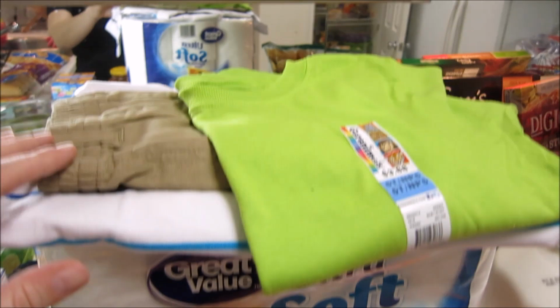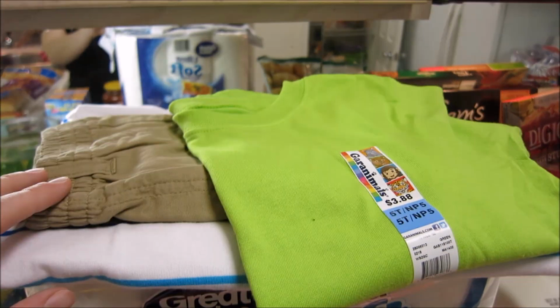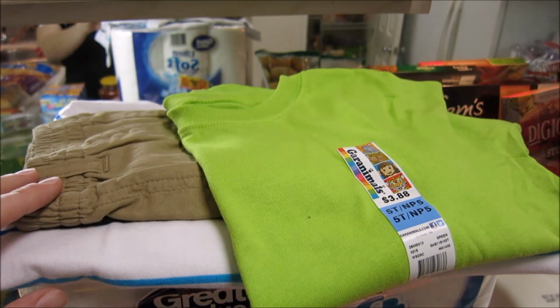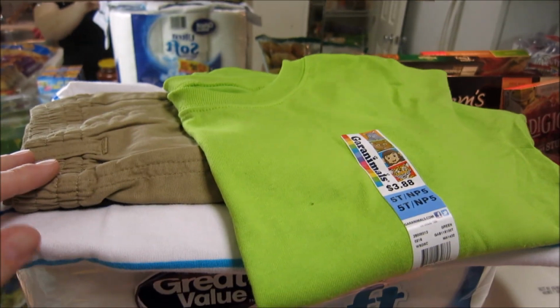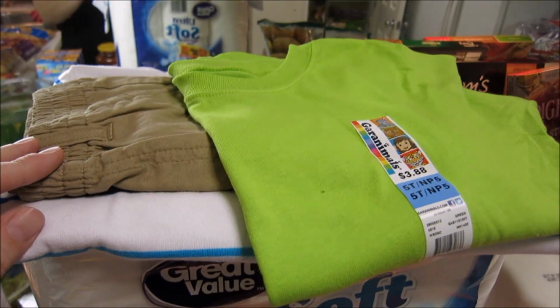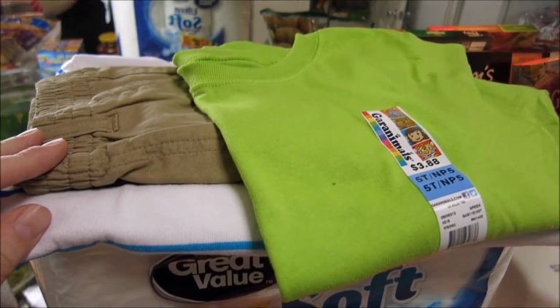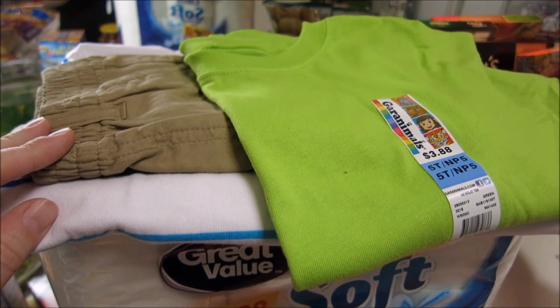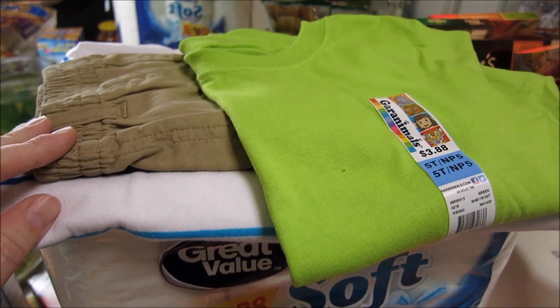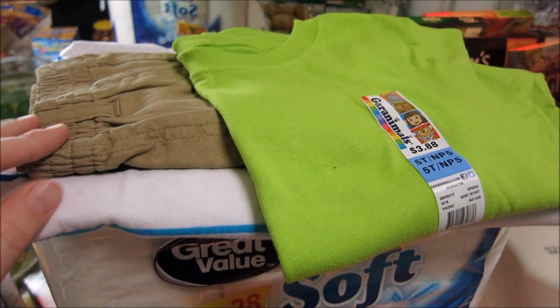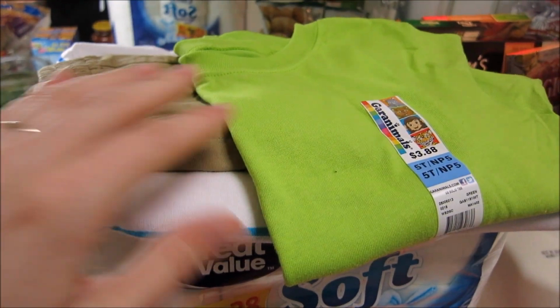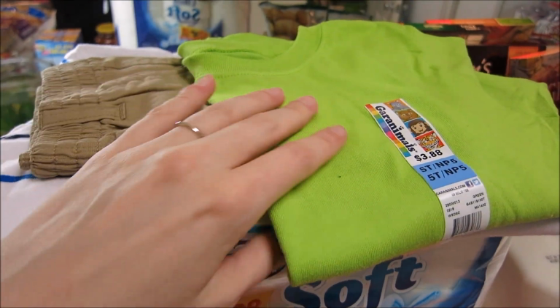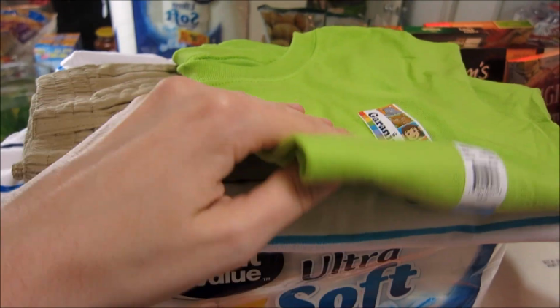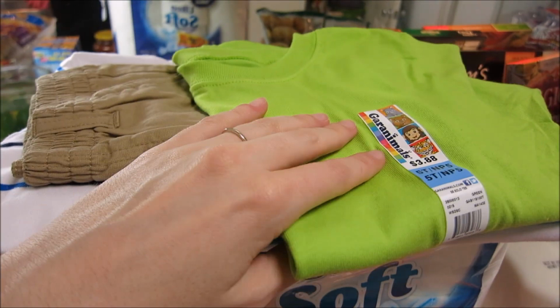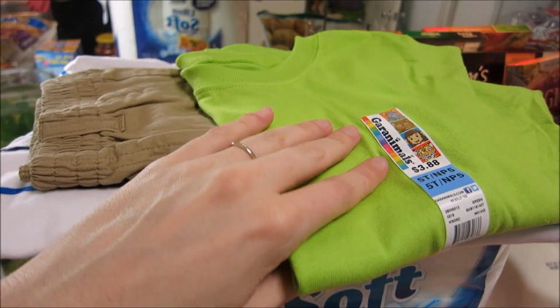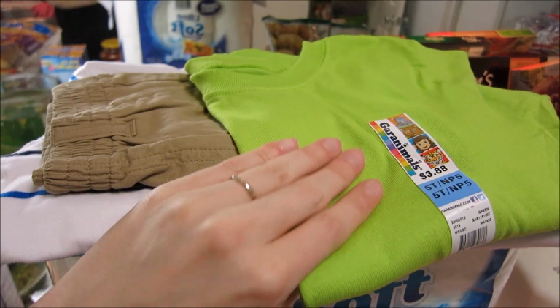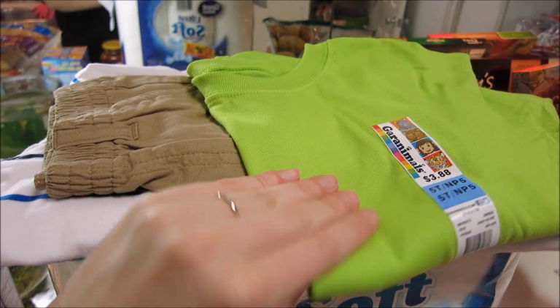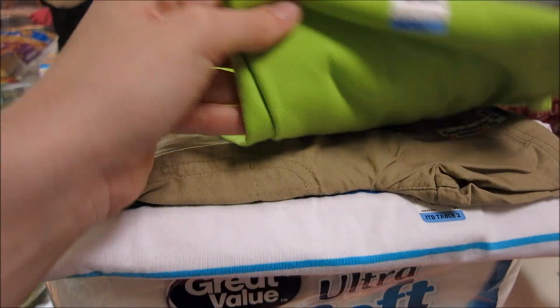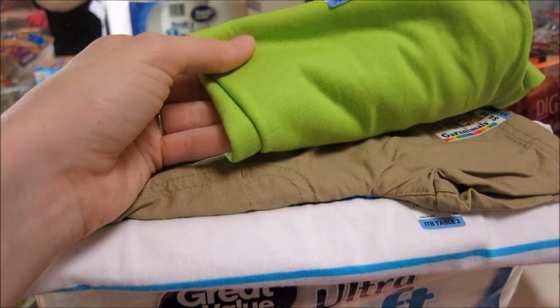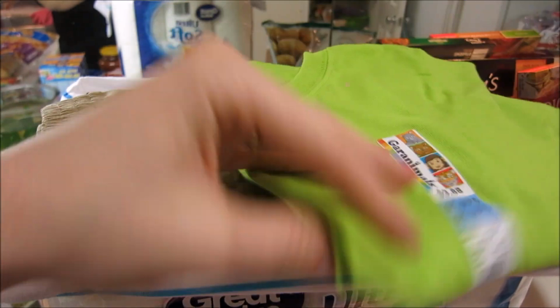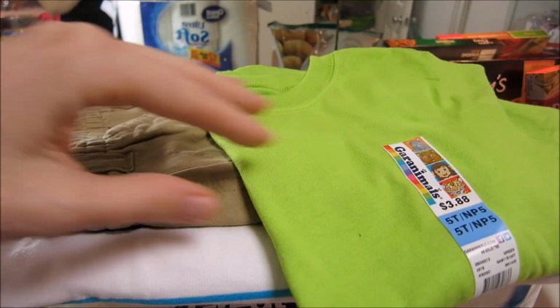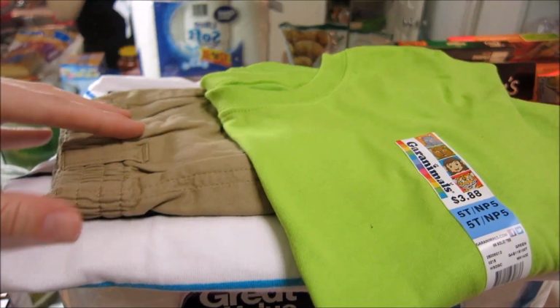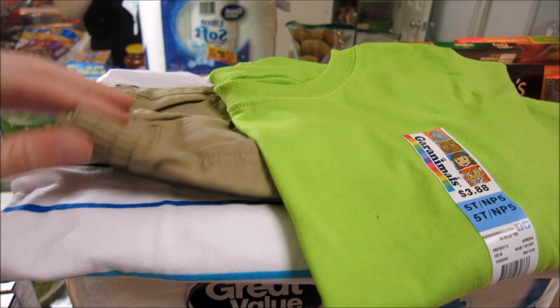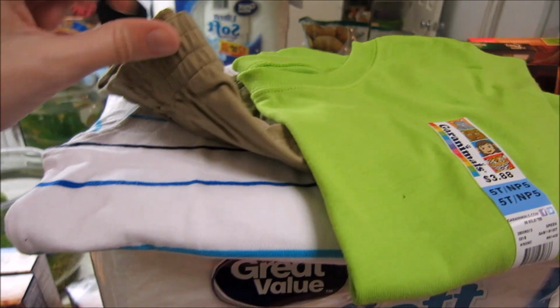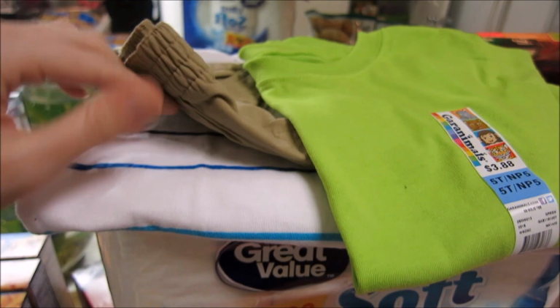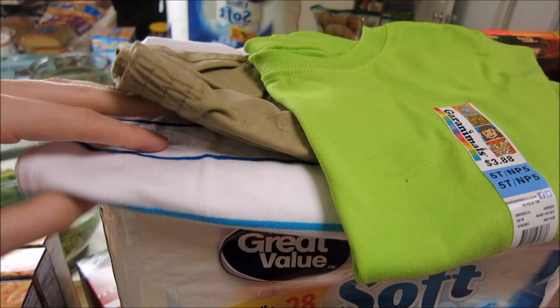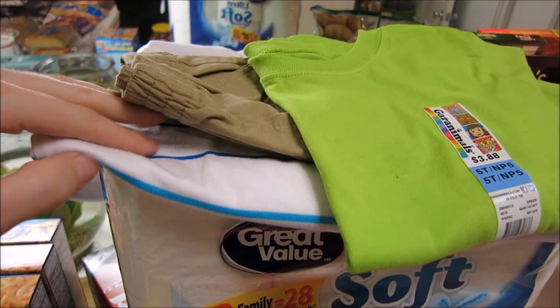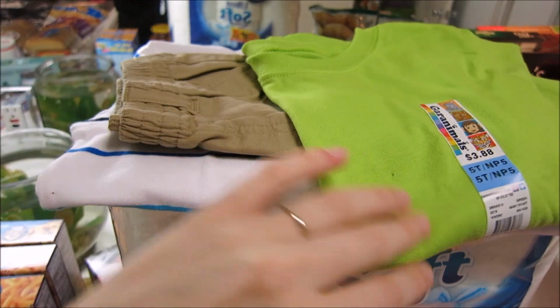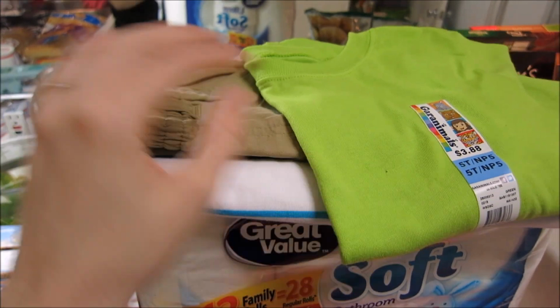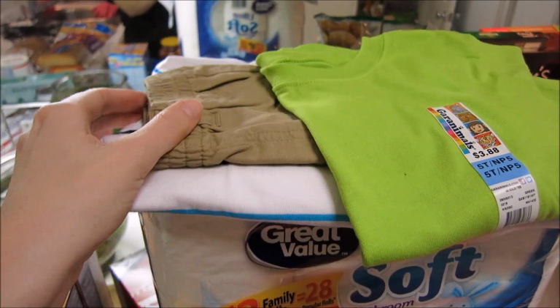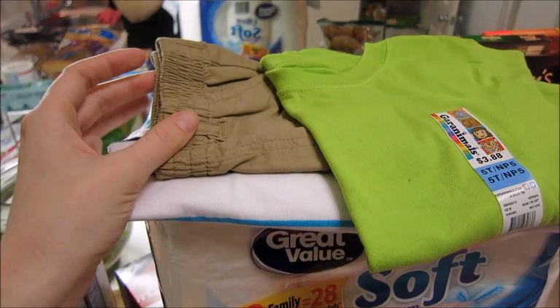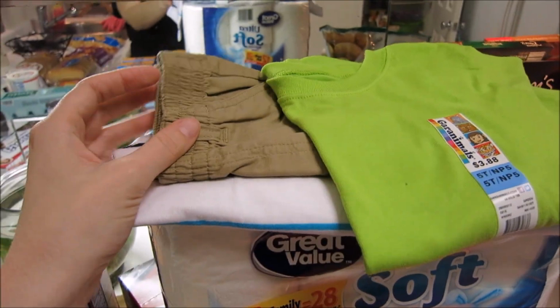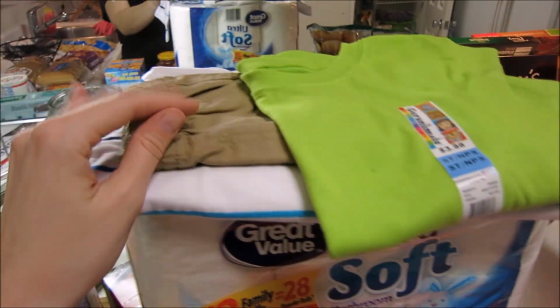These are the items that I got that are not groceries. These are some clothes for my son — I got two t-shirts and a pair of shorts.